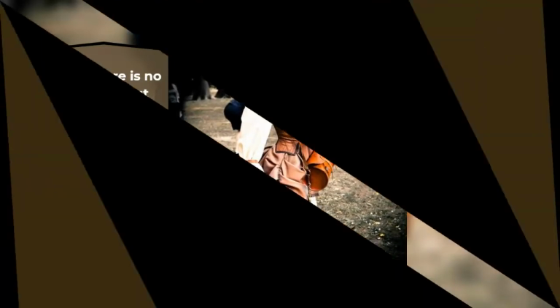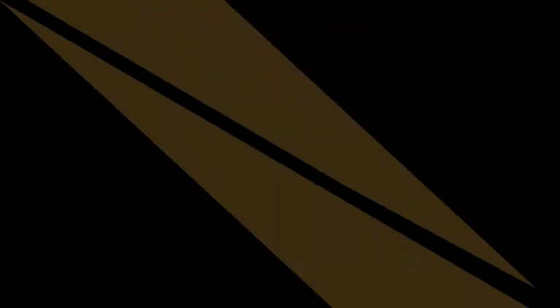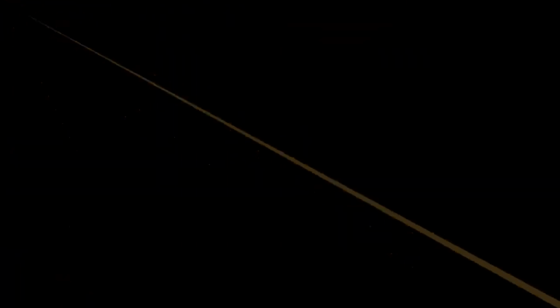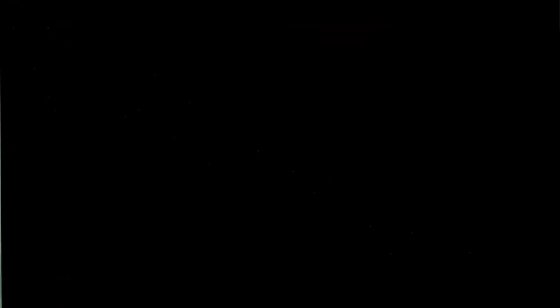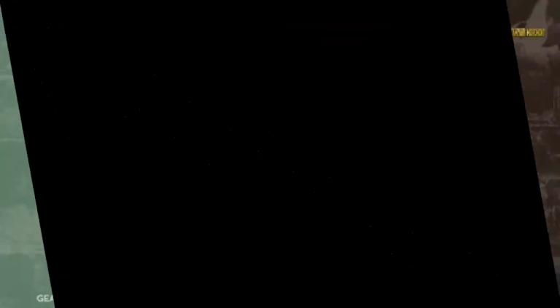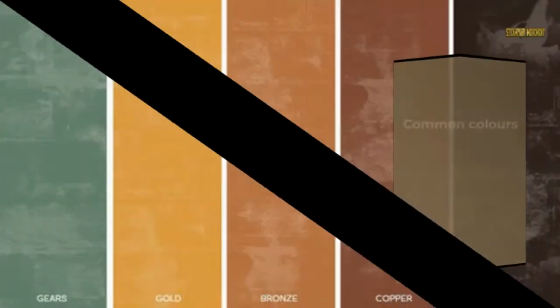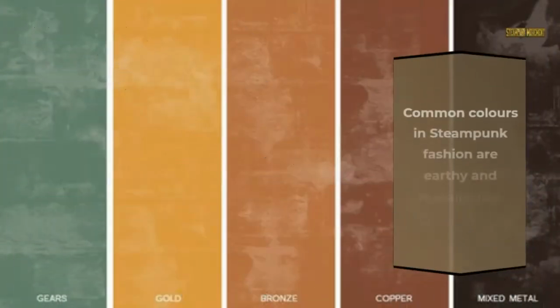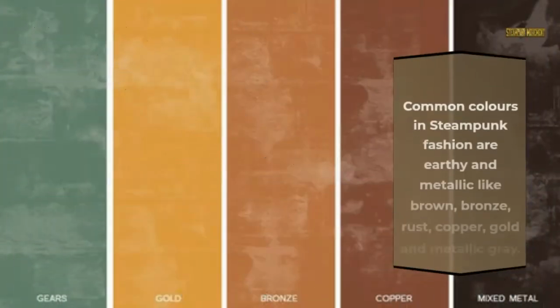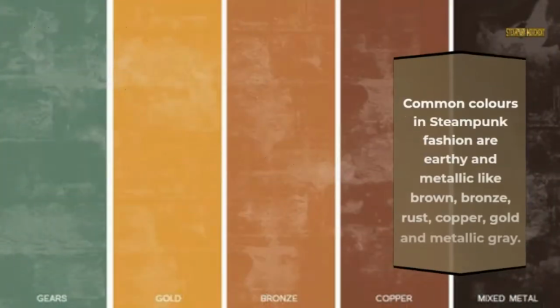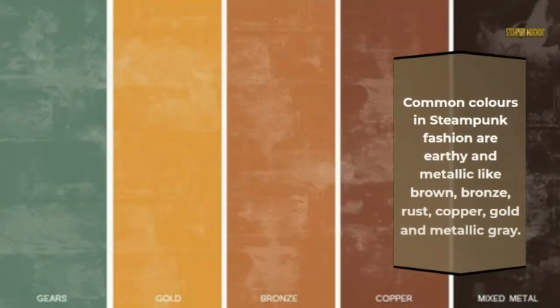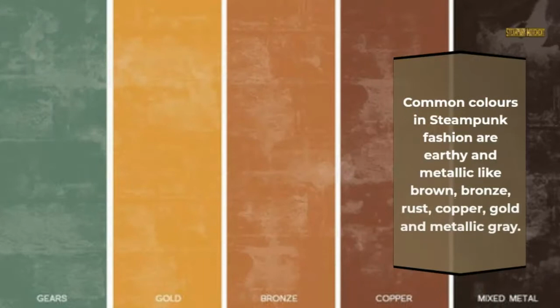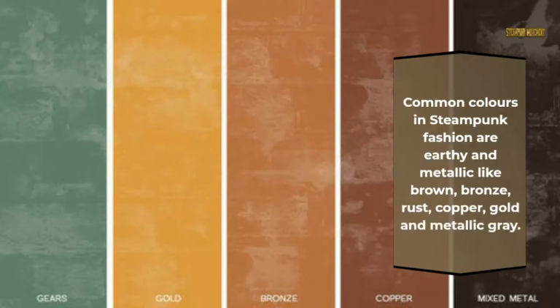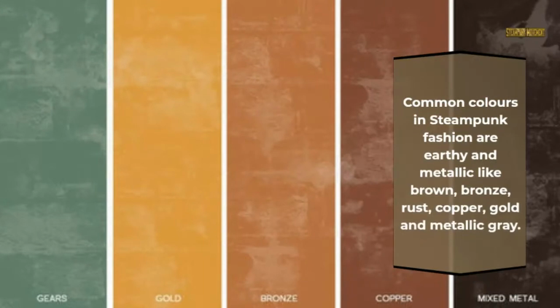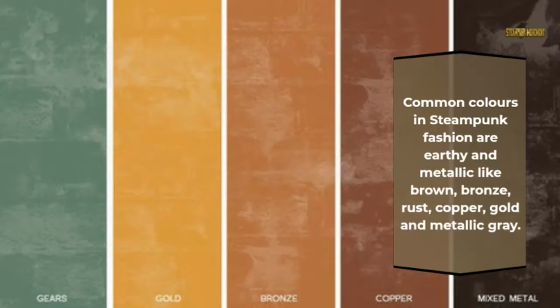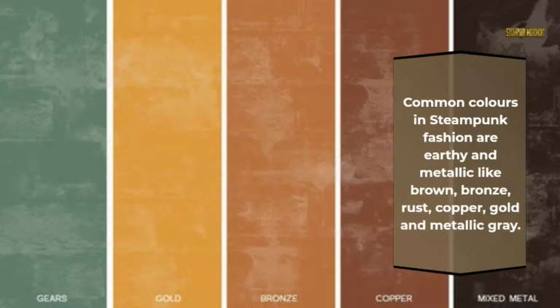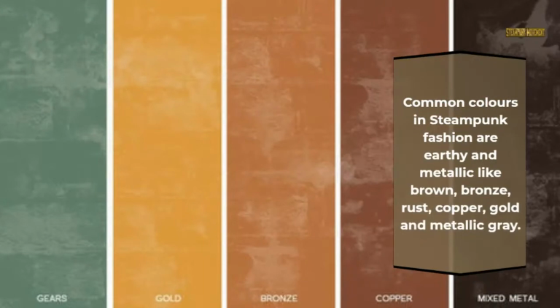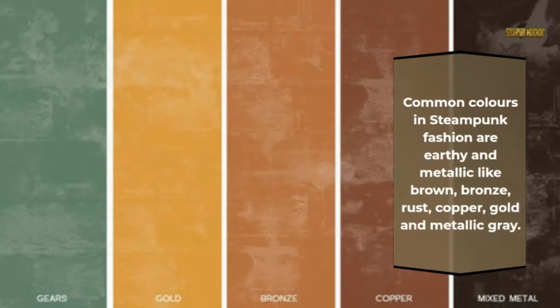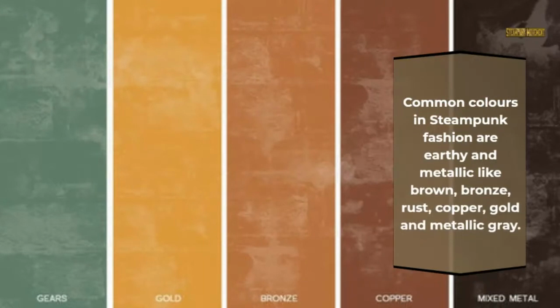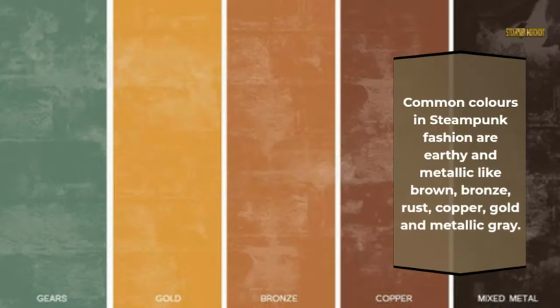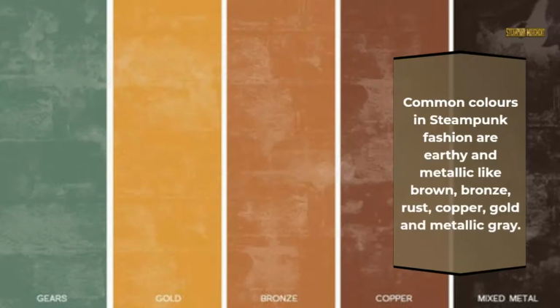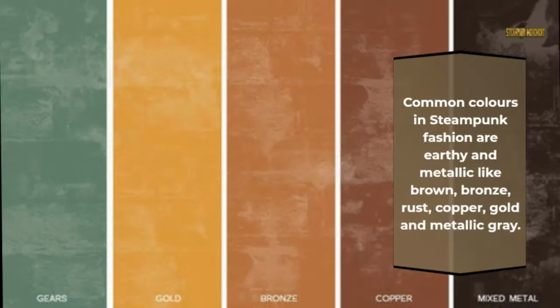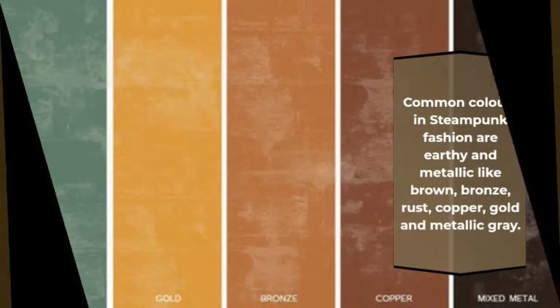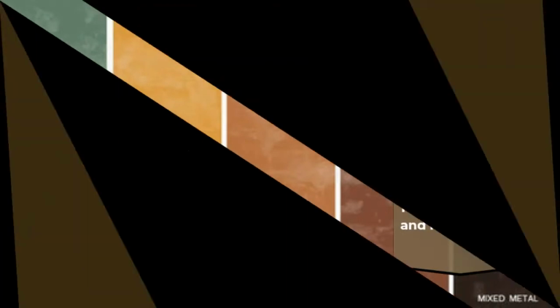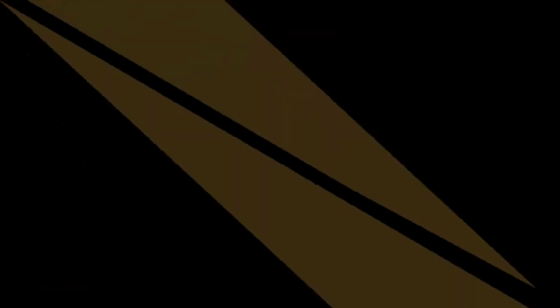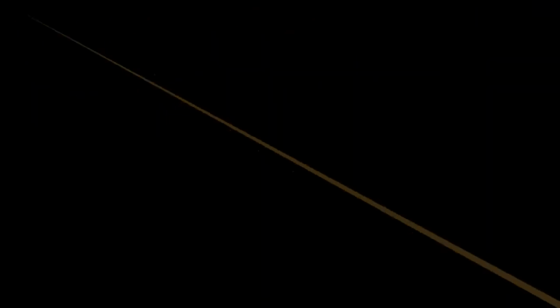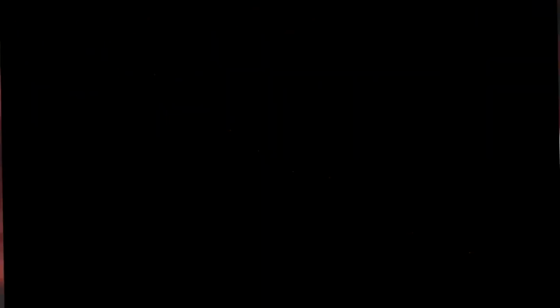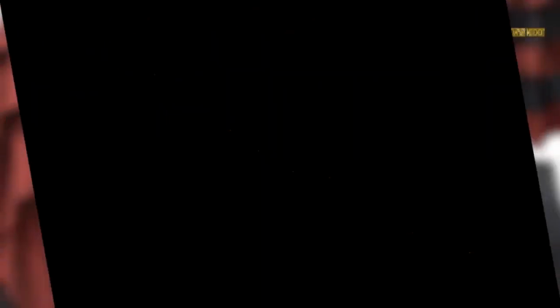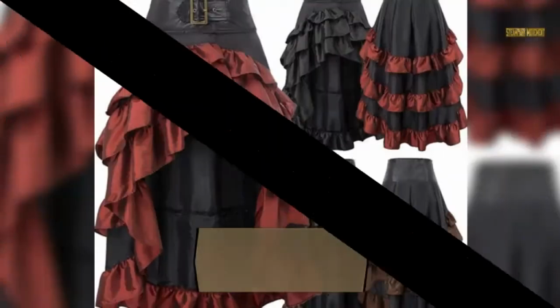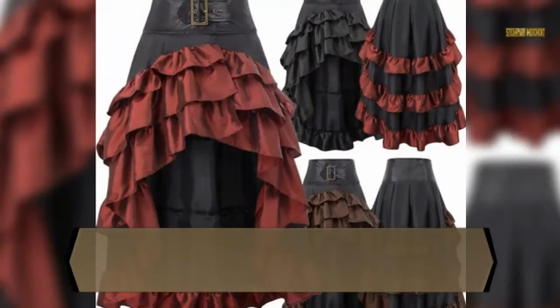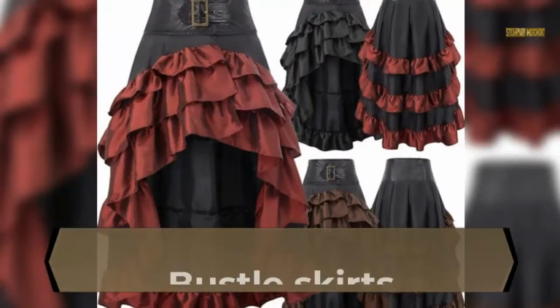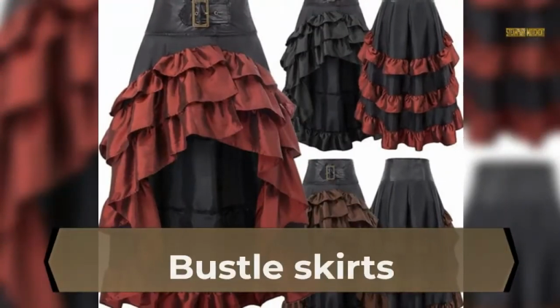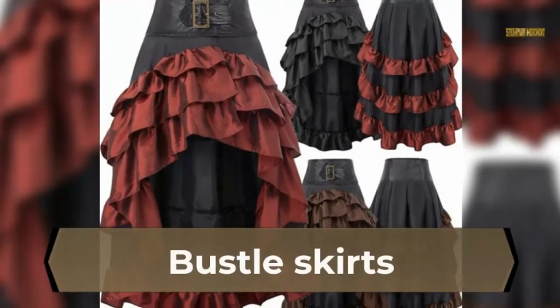Common colors in steampunk fashion are earthy and metallic, like brown, bronze, rust, copper, gold, and metallic gray.